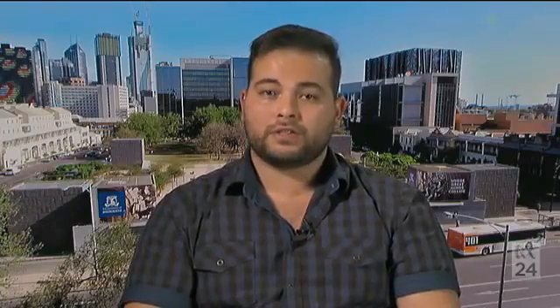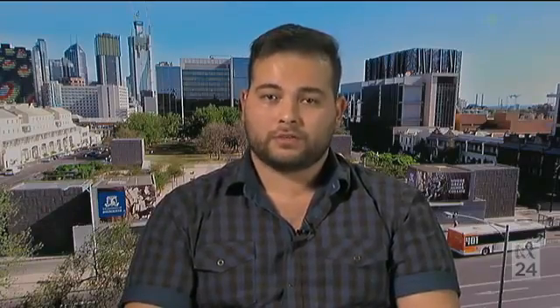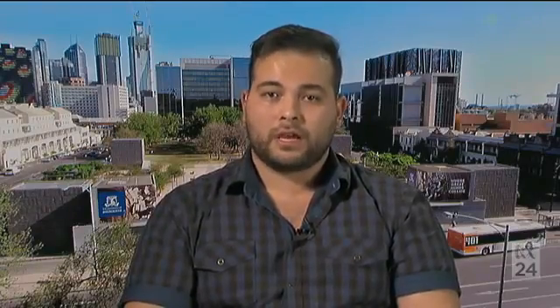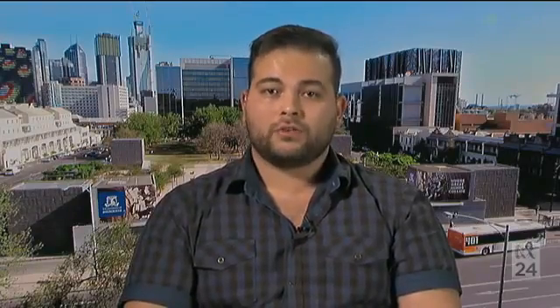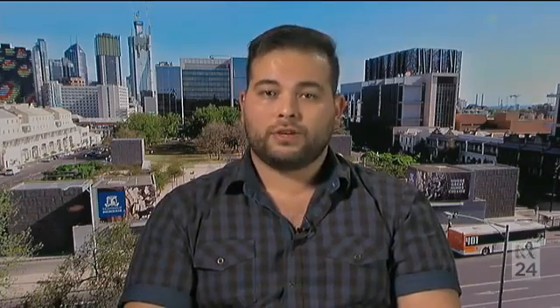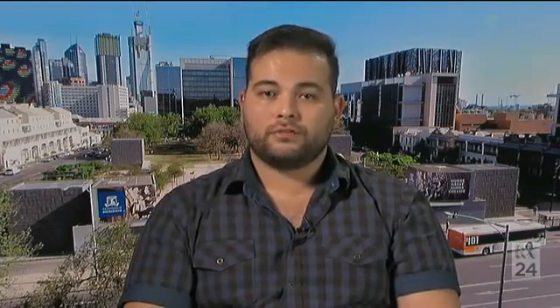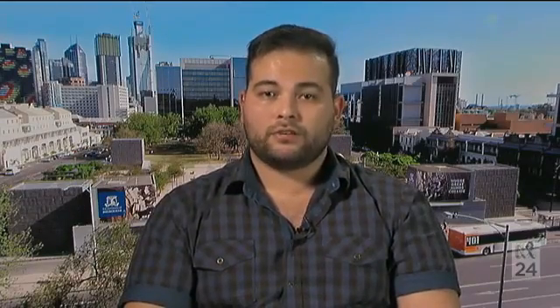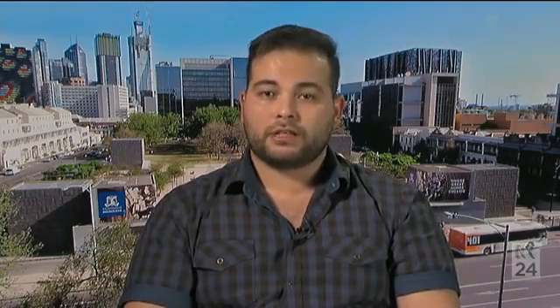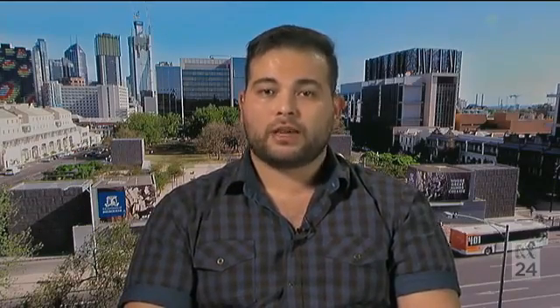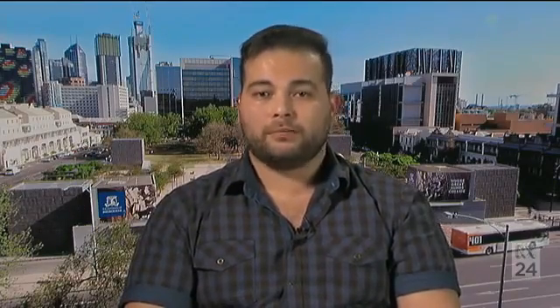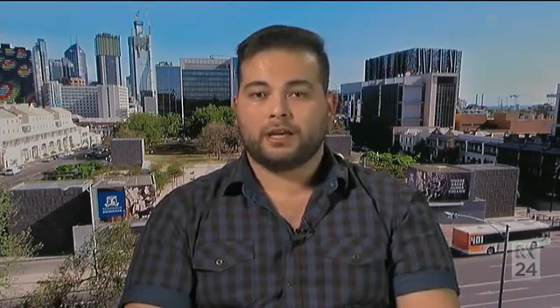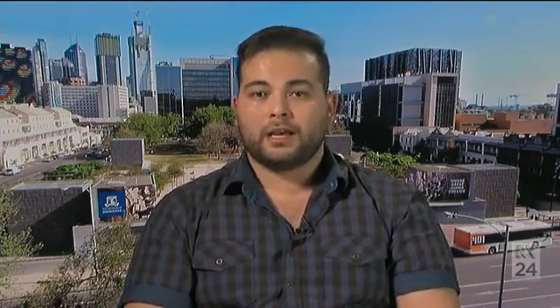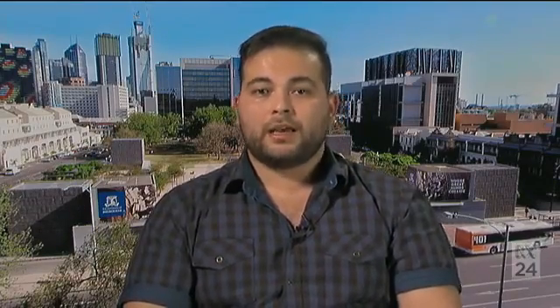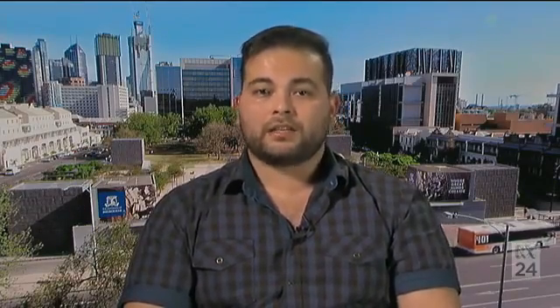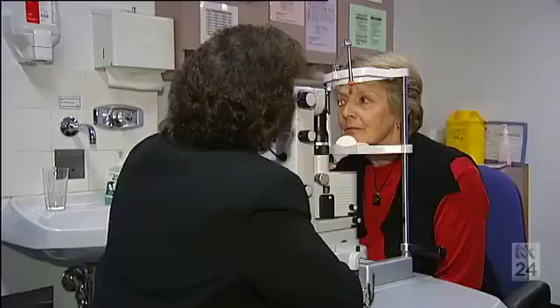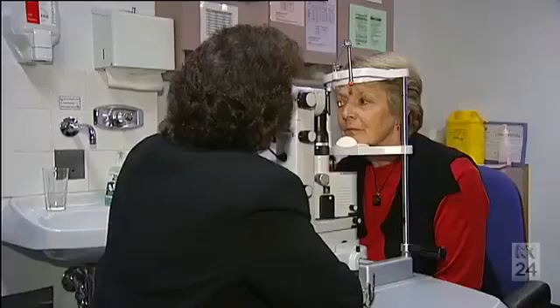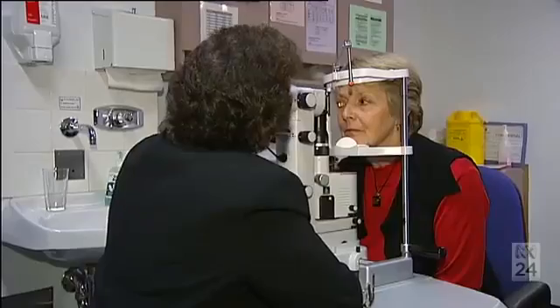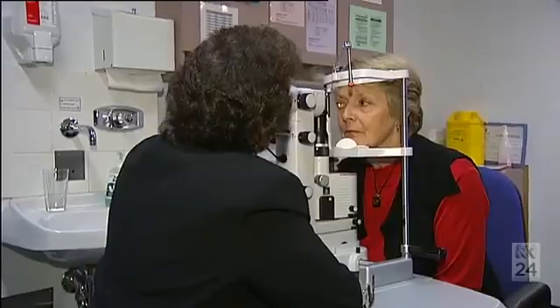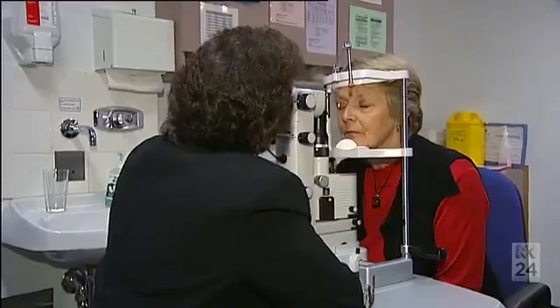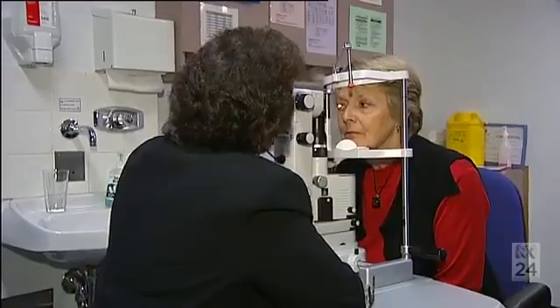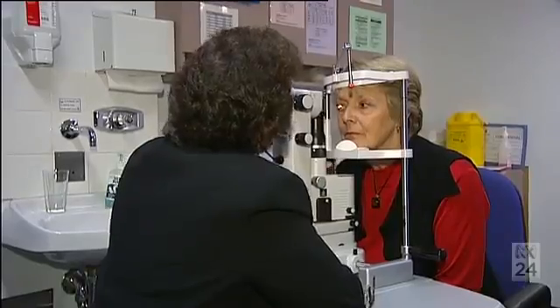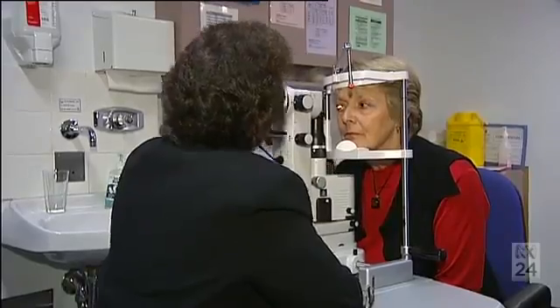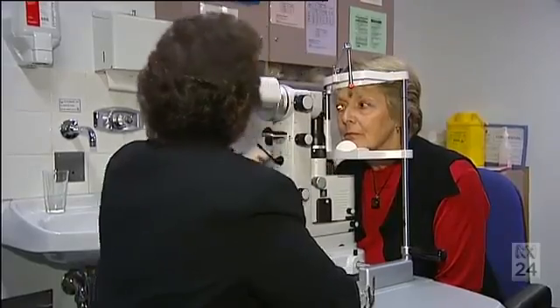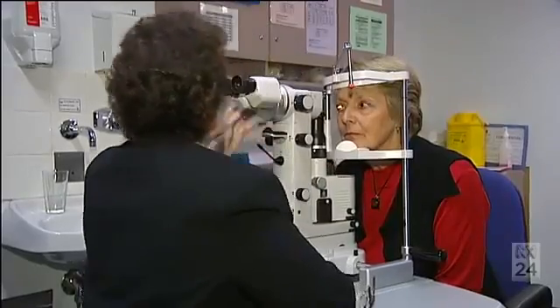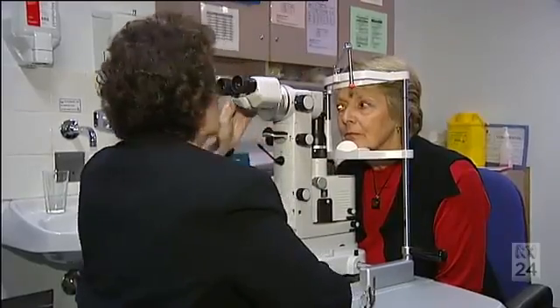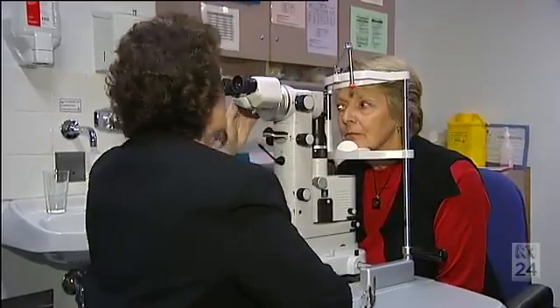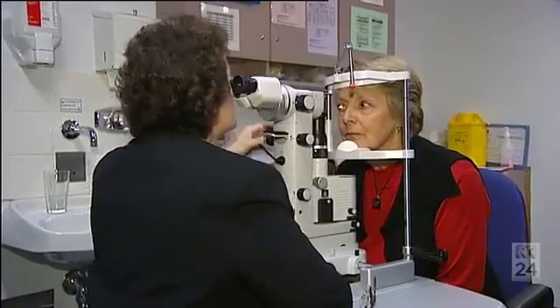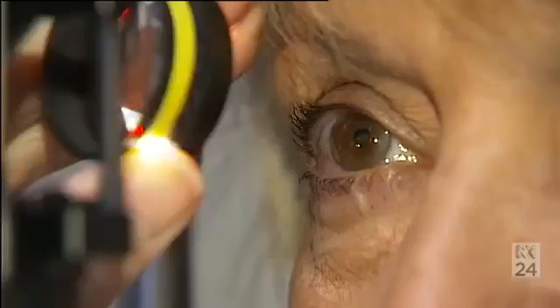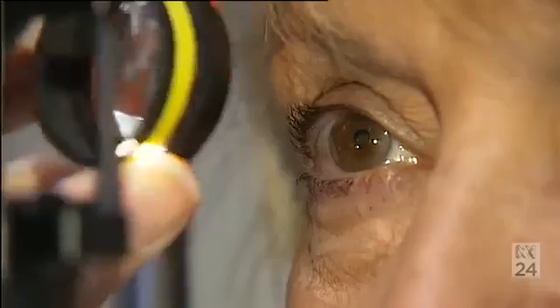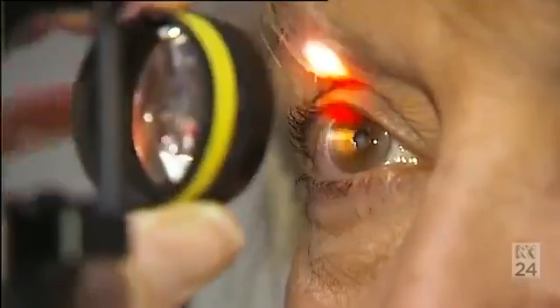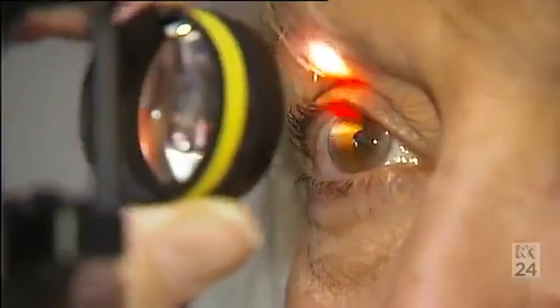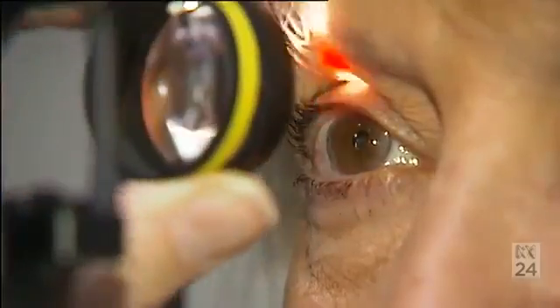Our ultimate aim is to use patients' own cells to regenerate and implant, hence eliminating the risk of disease transmission and the risk of tissue rejection.